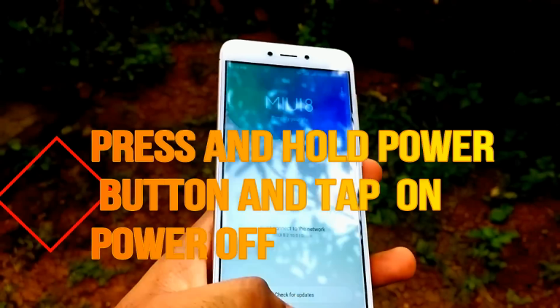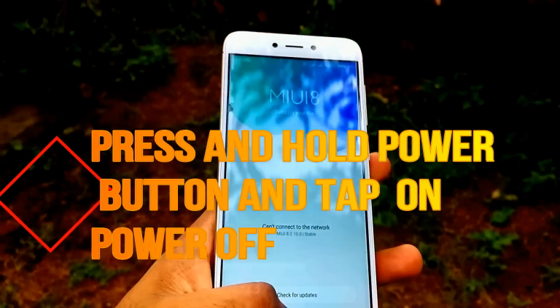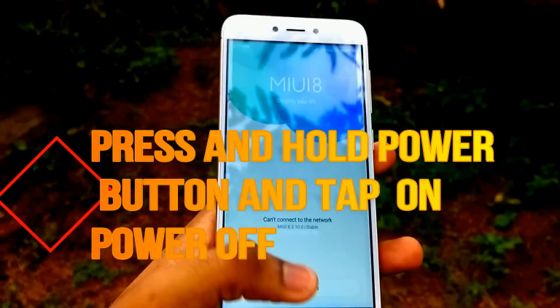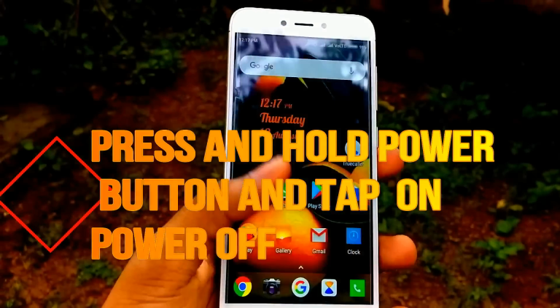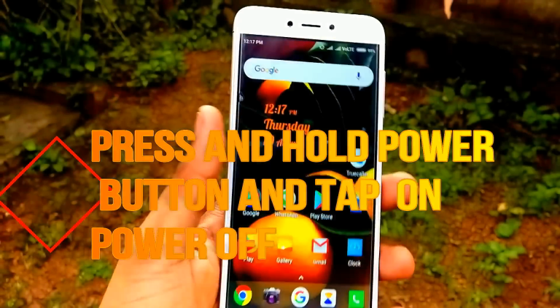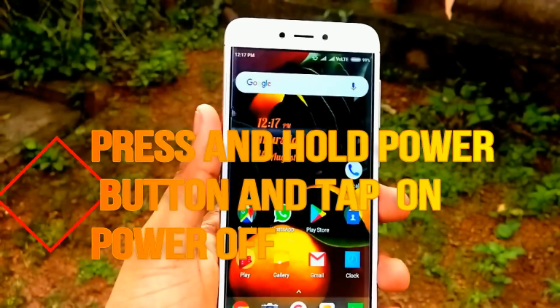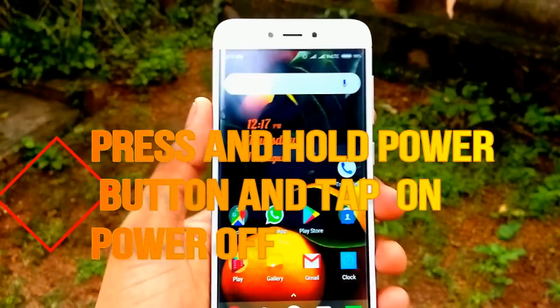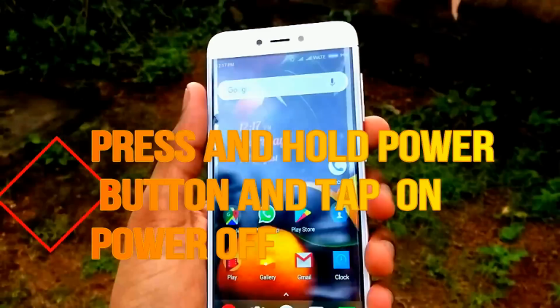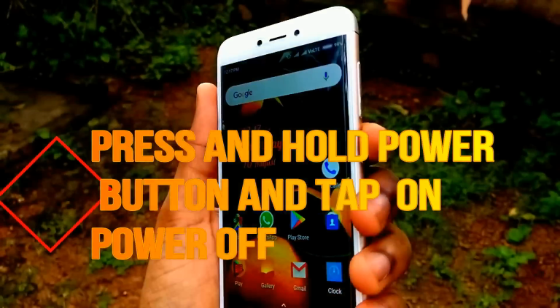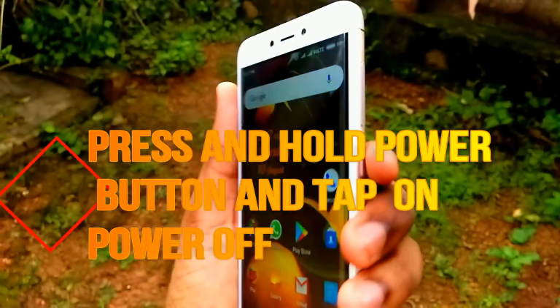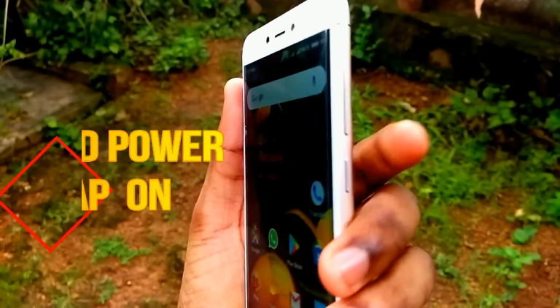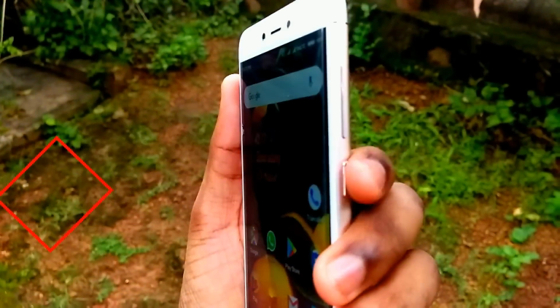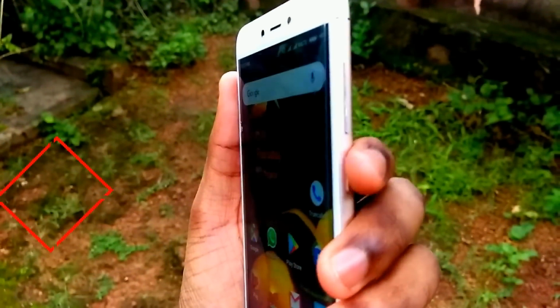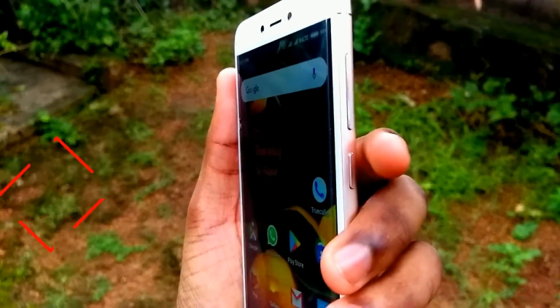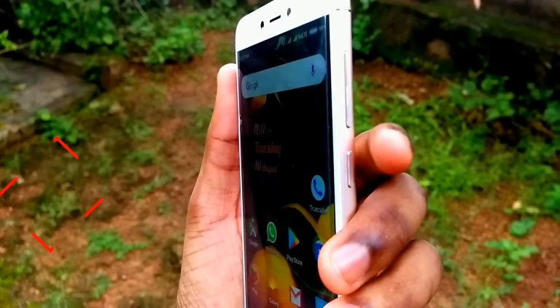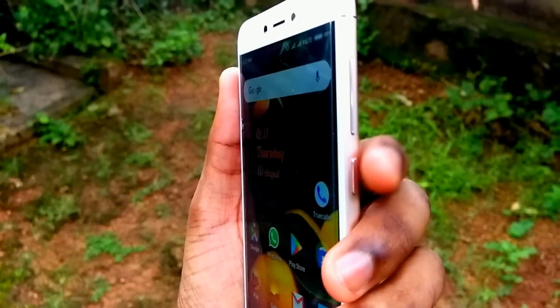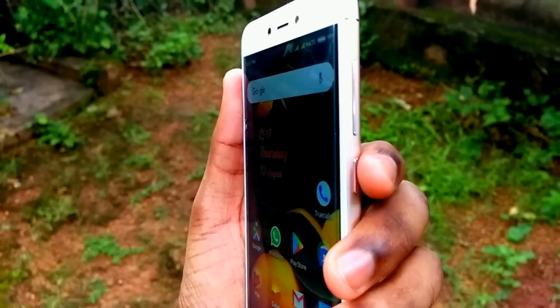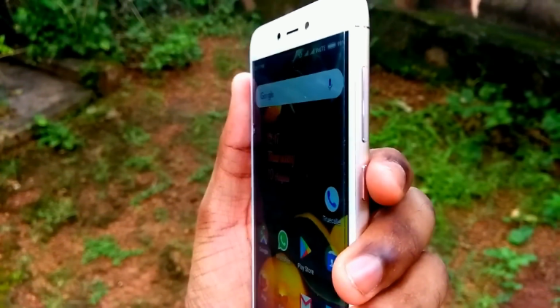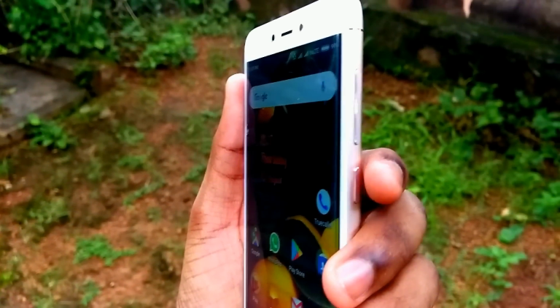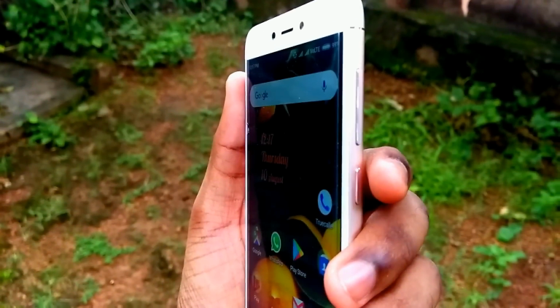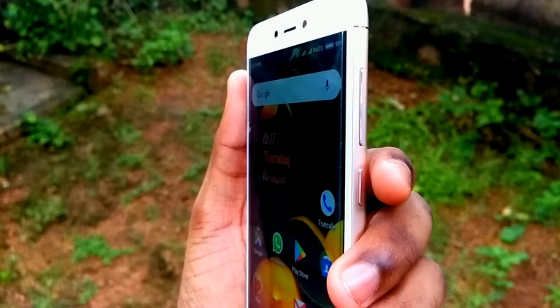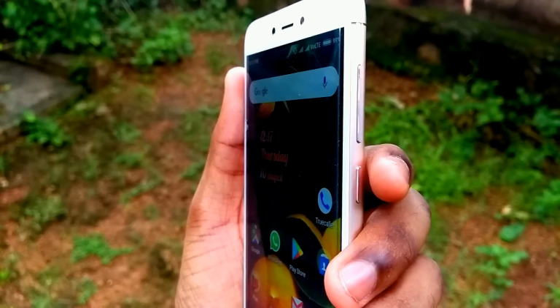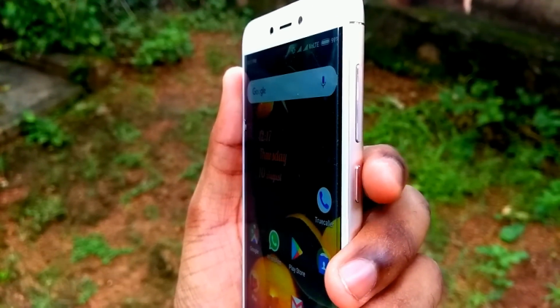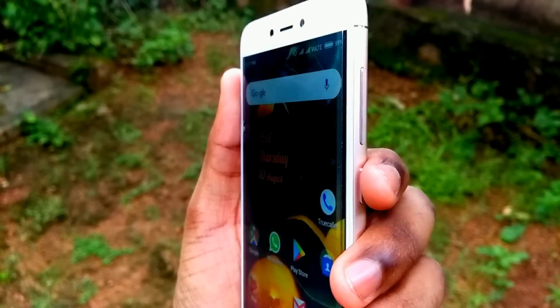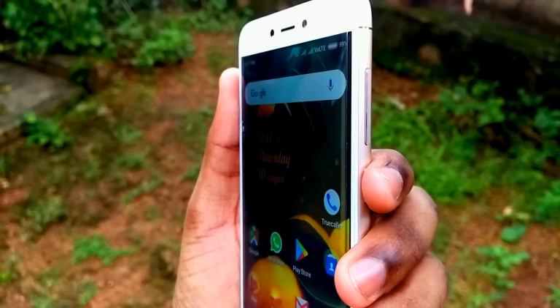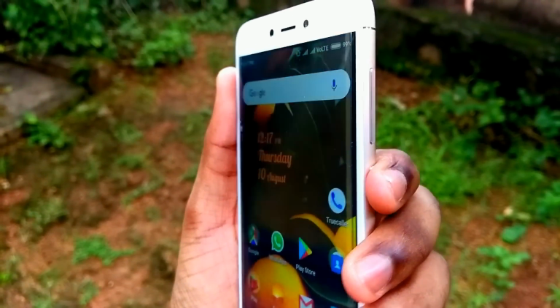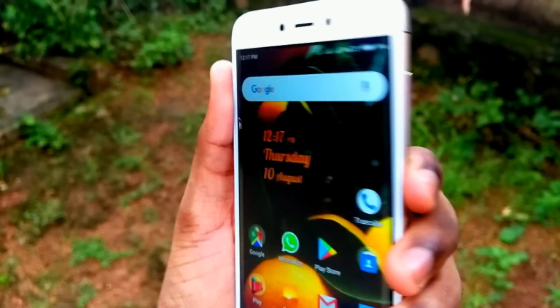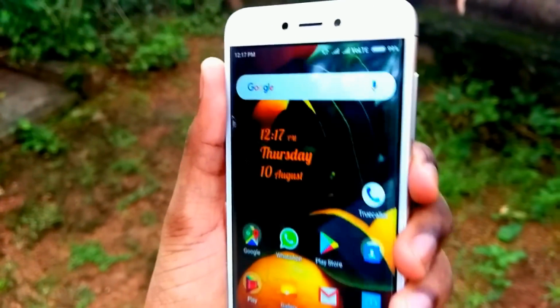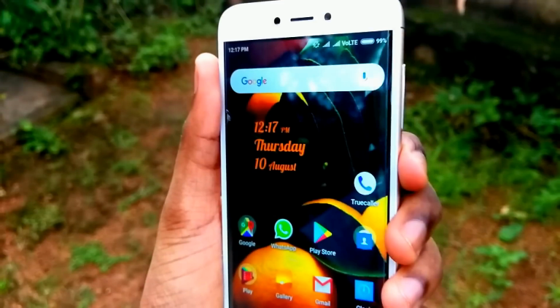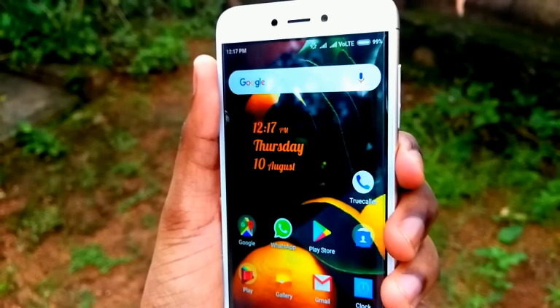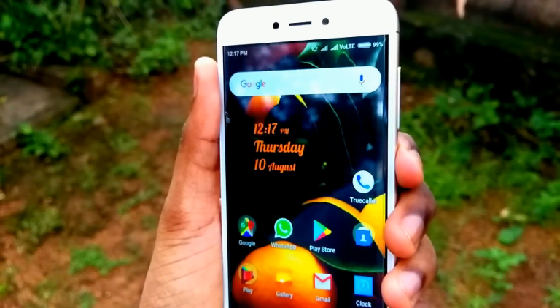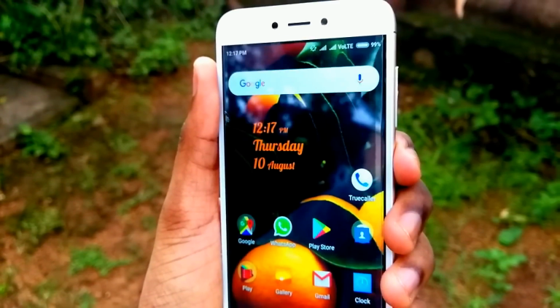So to enter the fastboot mode, first you have to power off your device. Press and hold the power button and tap on power off.